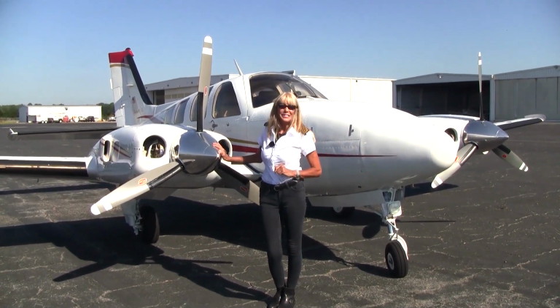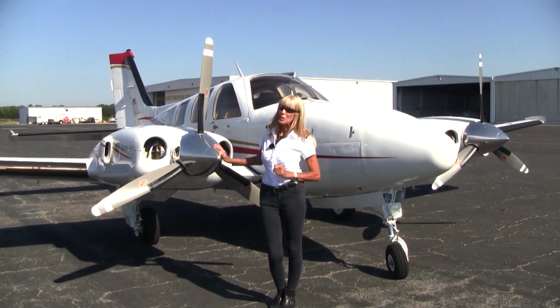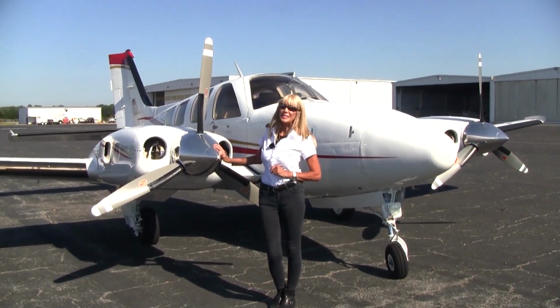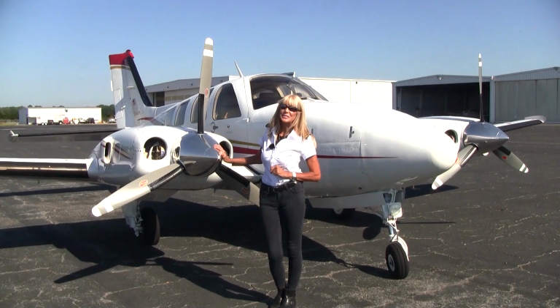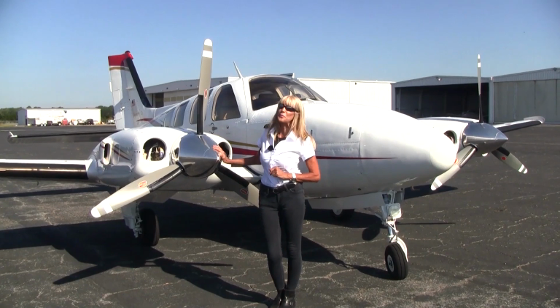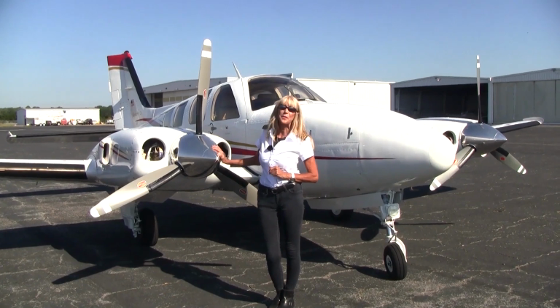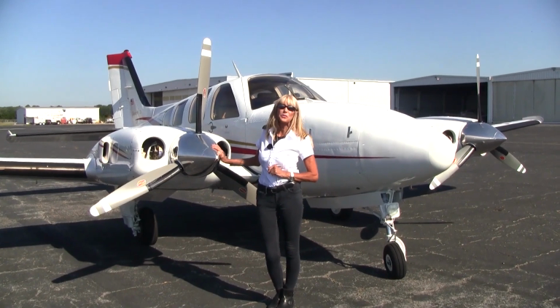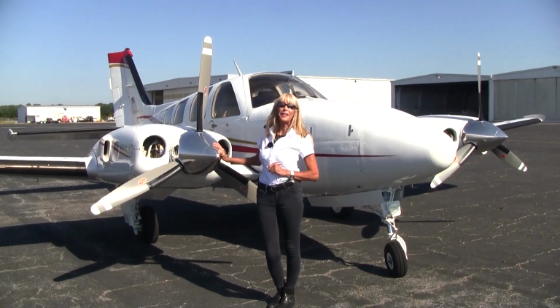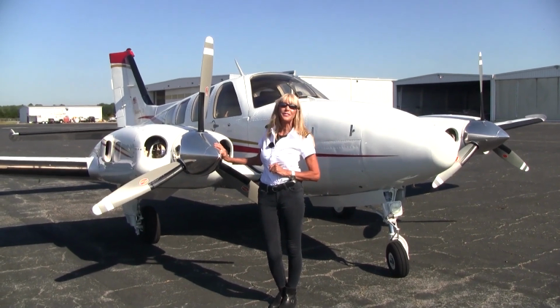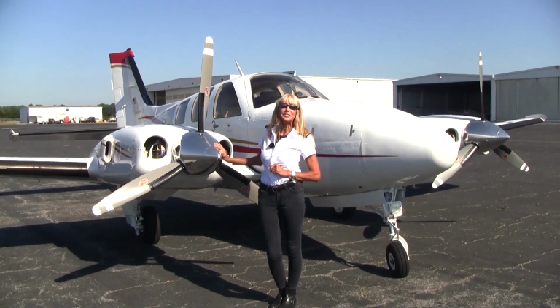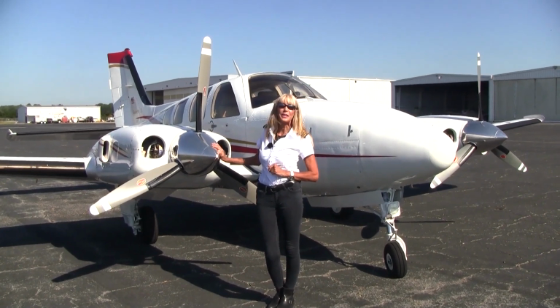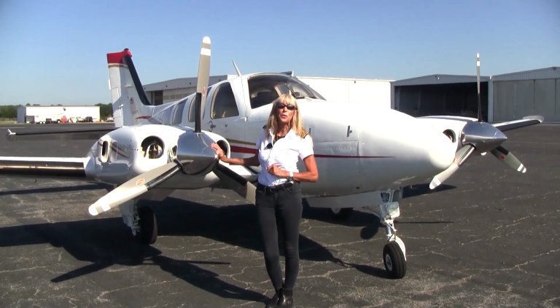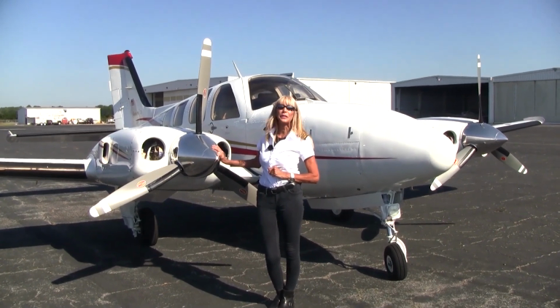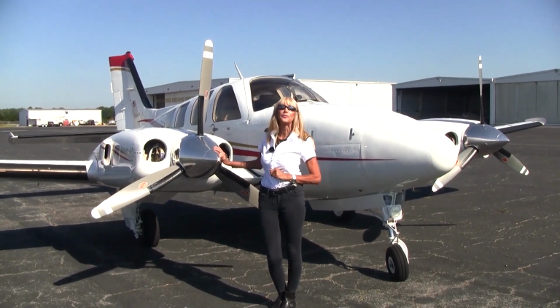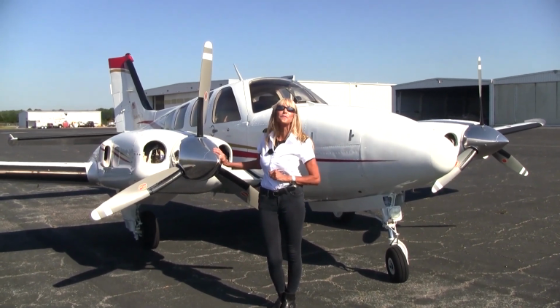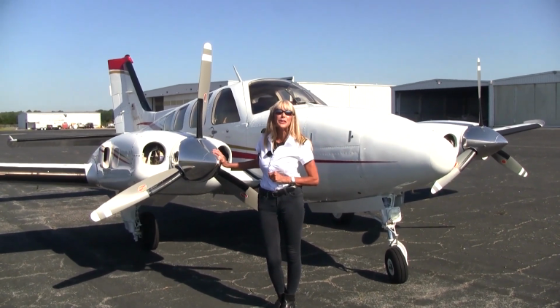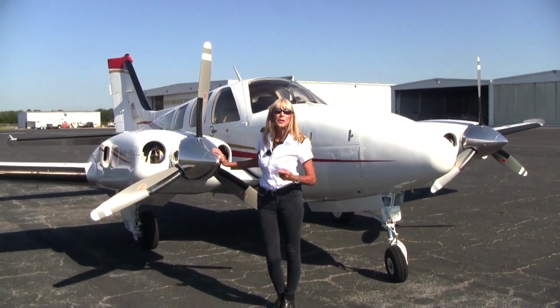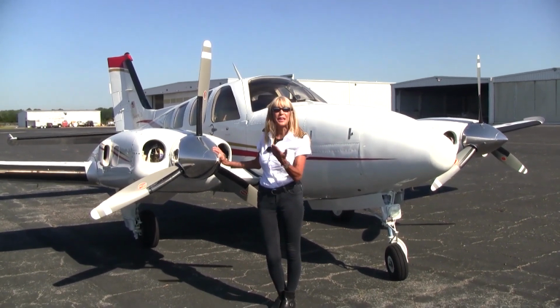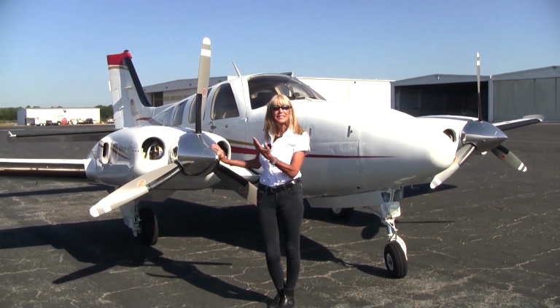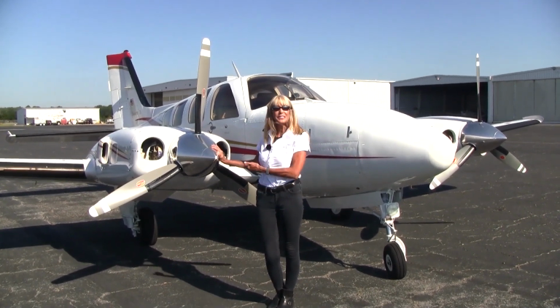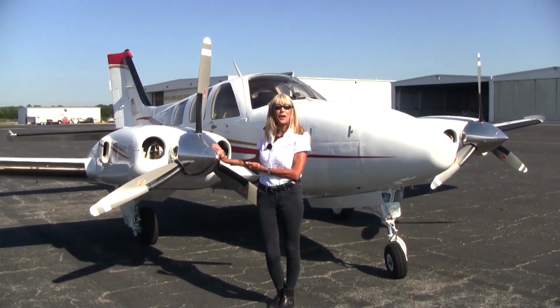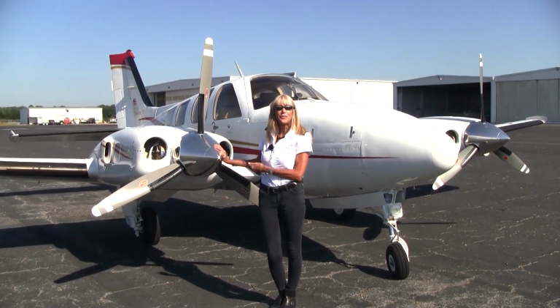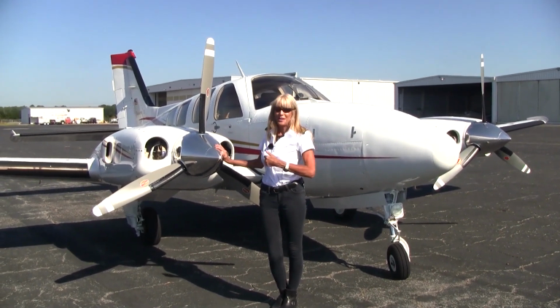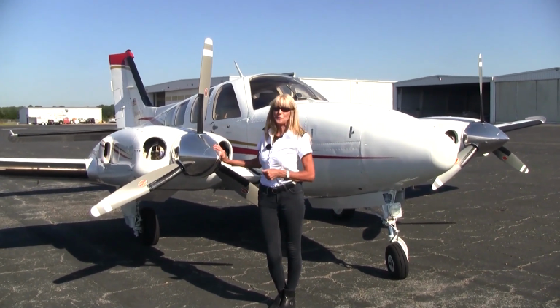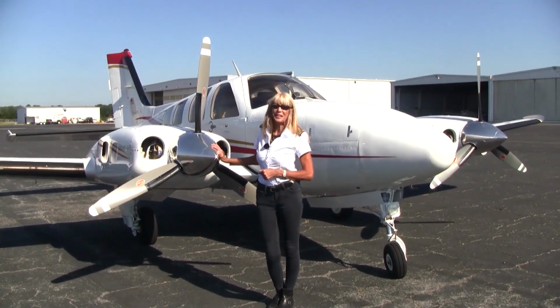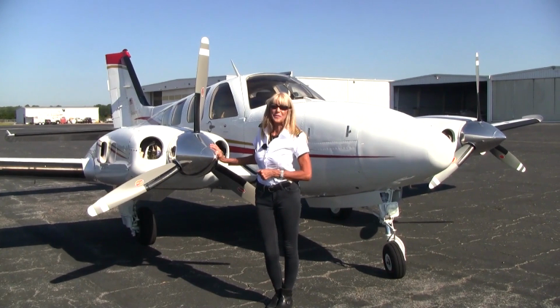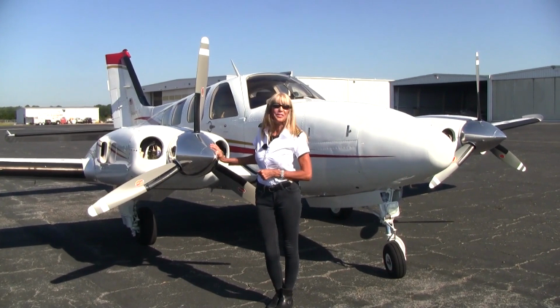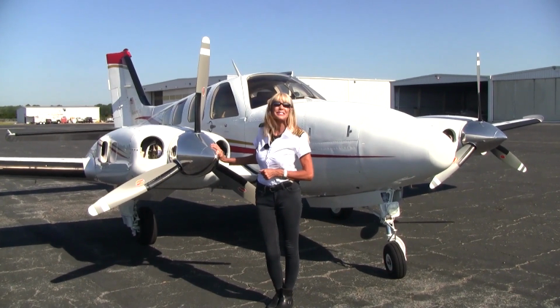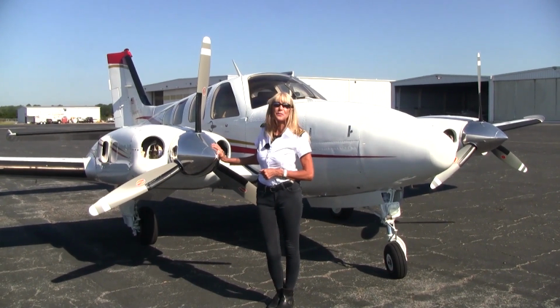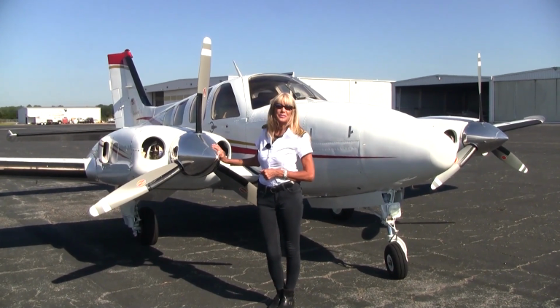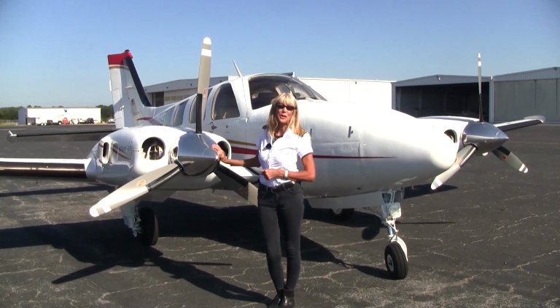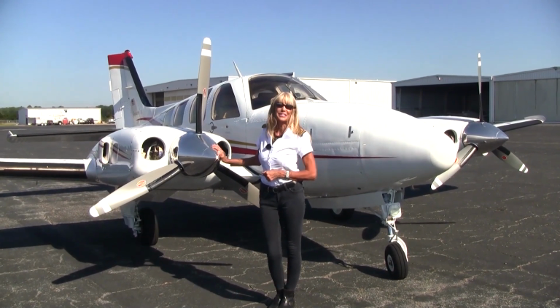So come see us. We're at Piedmont Triad International Airport. We'd love to meet you — come take a test drive. I'm May Kay Beeler. Thanks so much for watching.